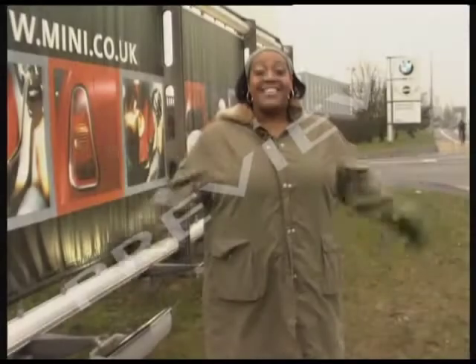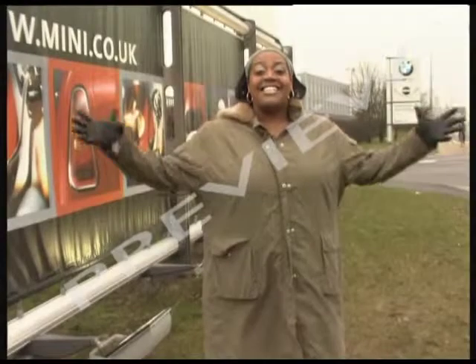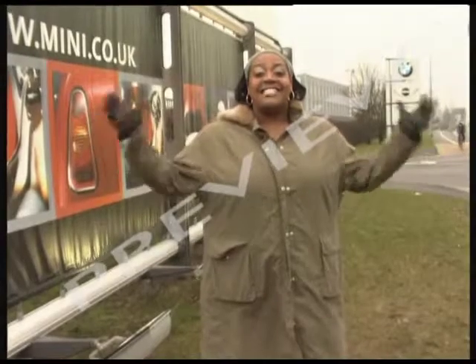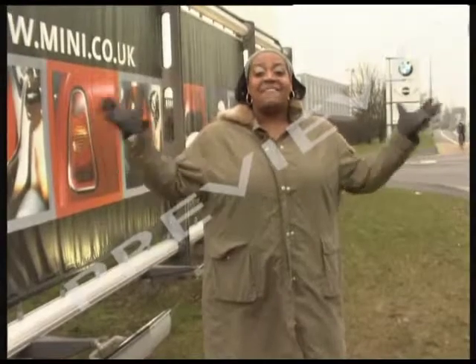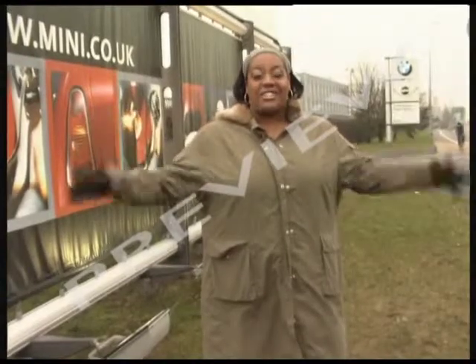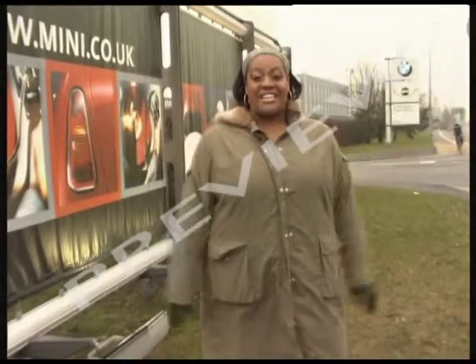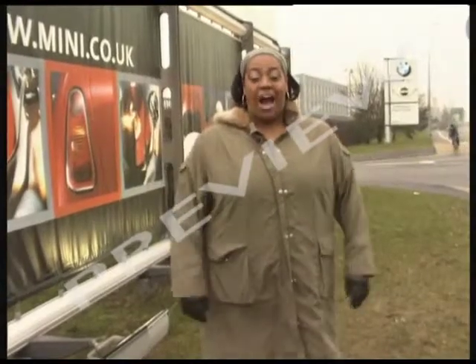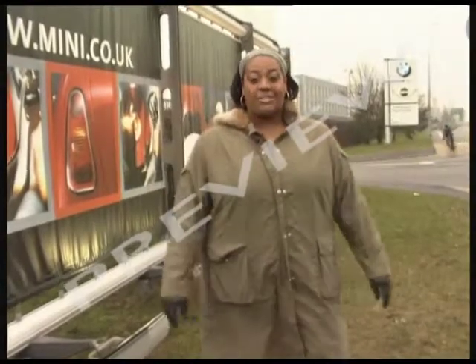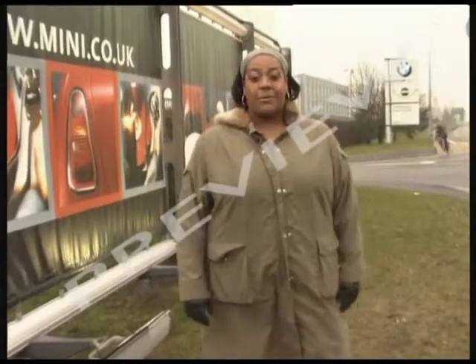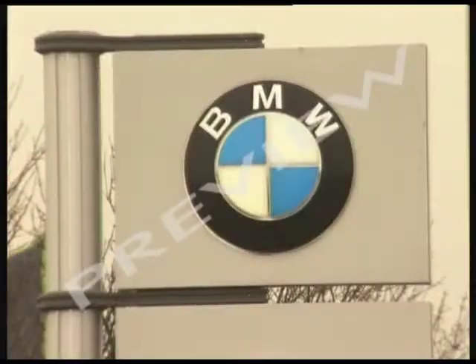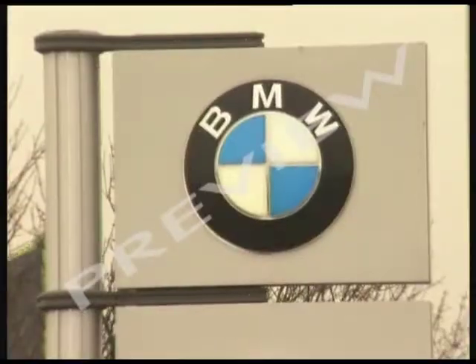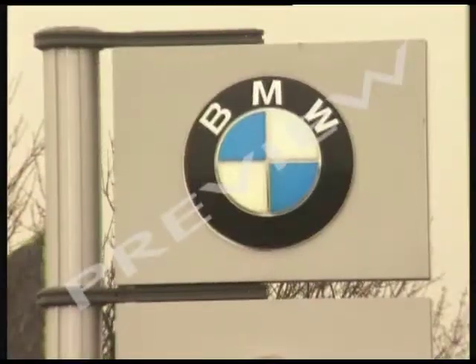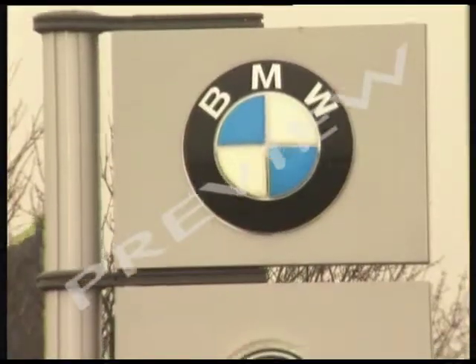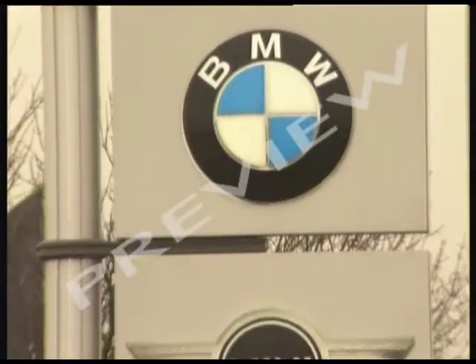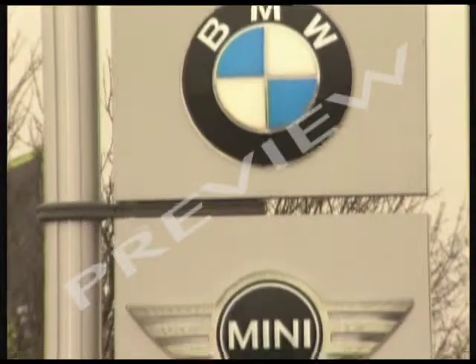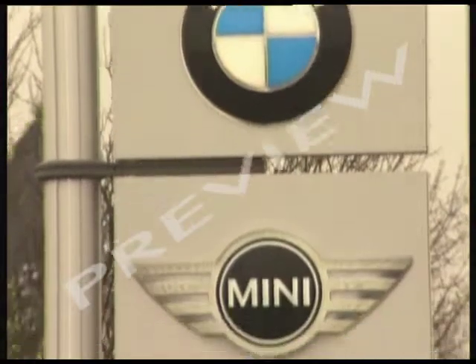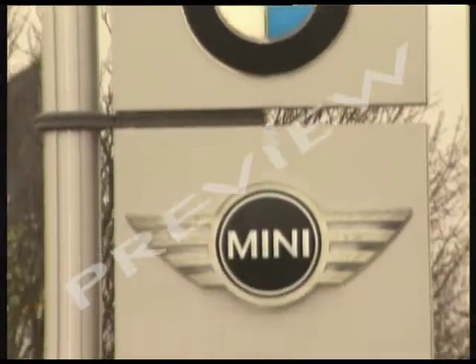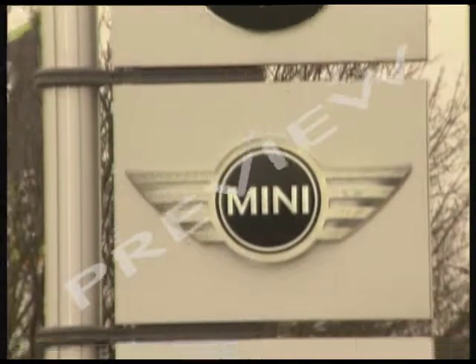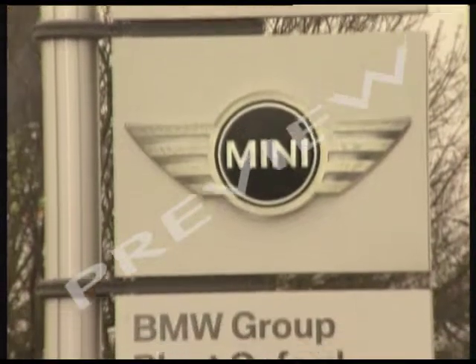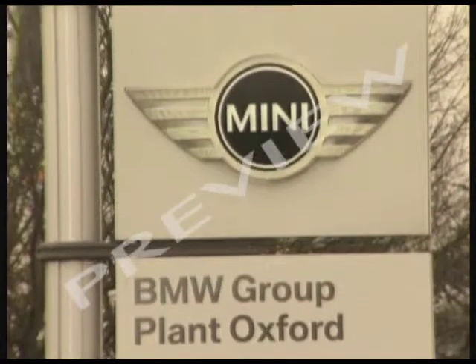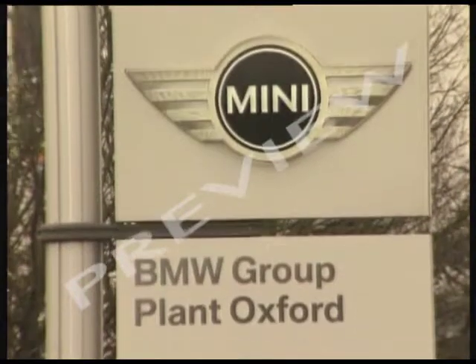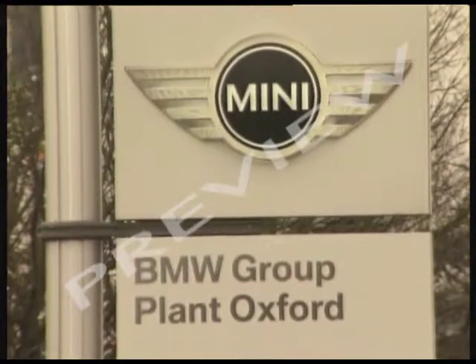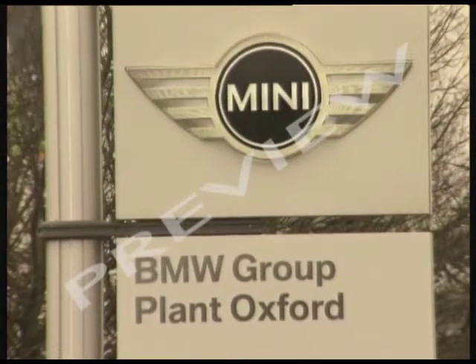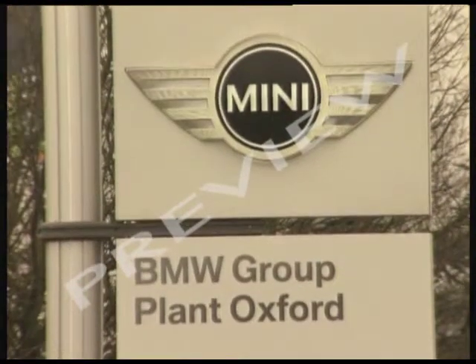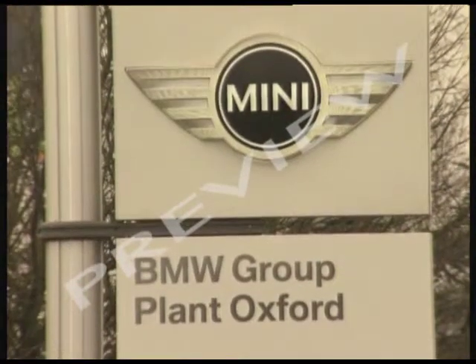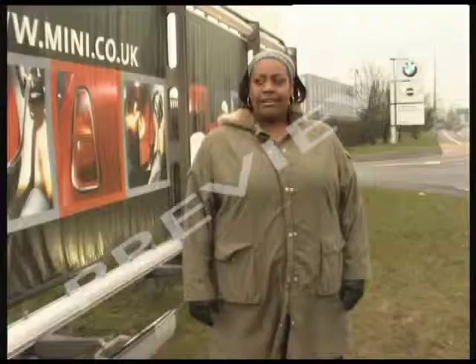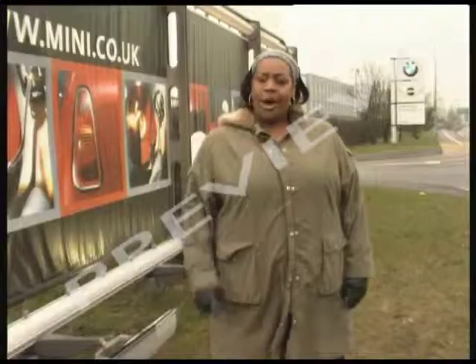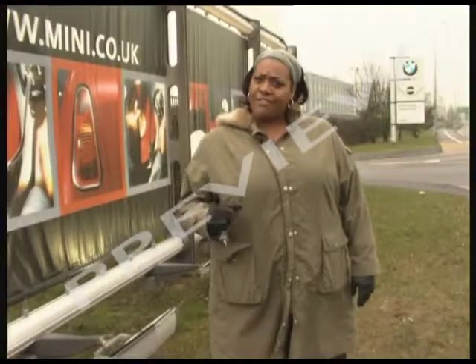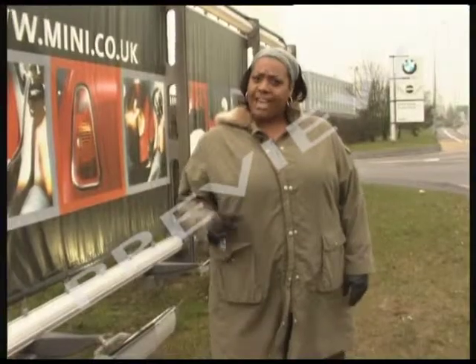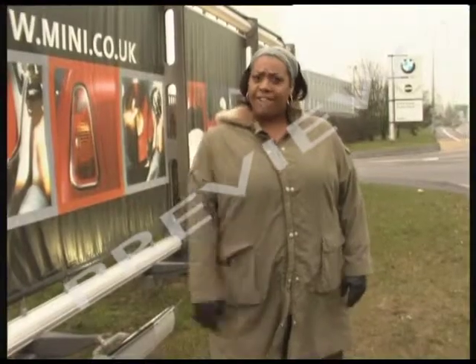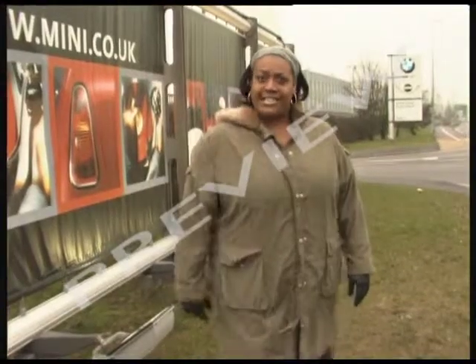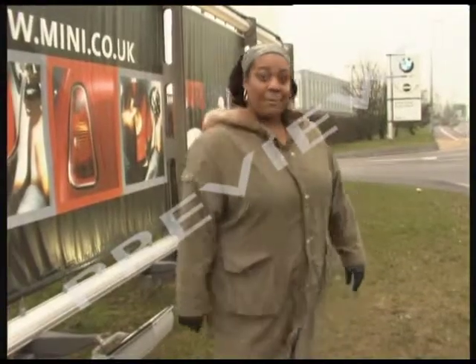This is the factory near Oxford where BMW make the new Mini. They're going to show me how to make it. I wonder if I'll get a free sample?